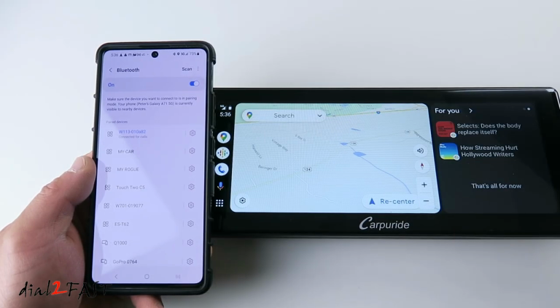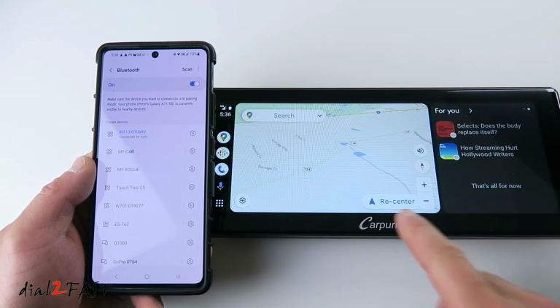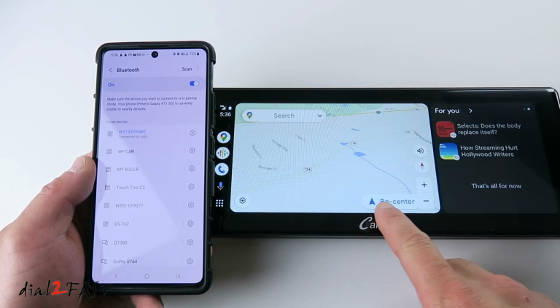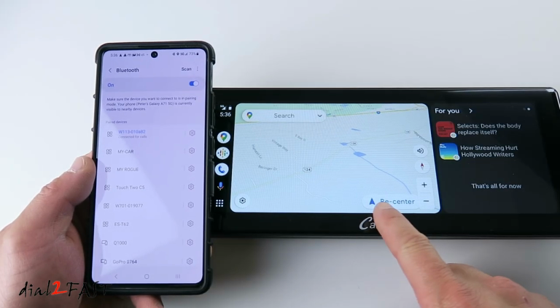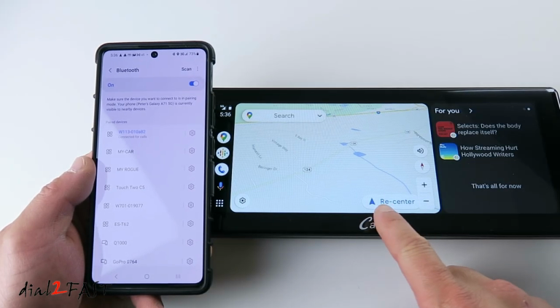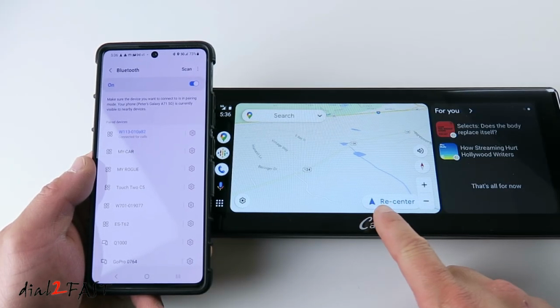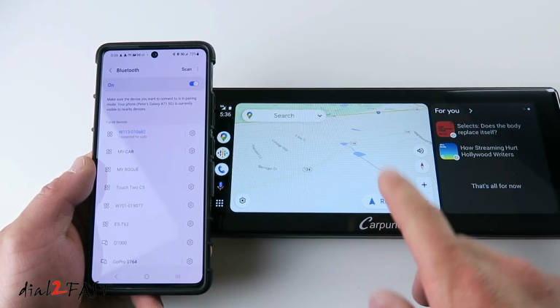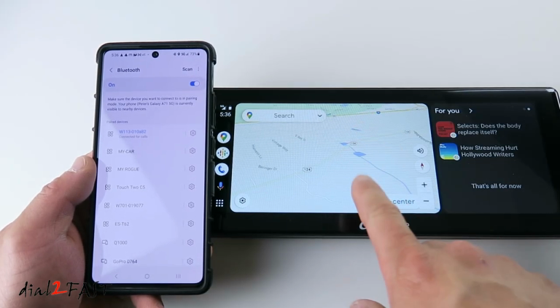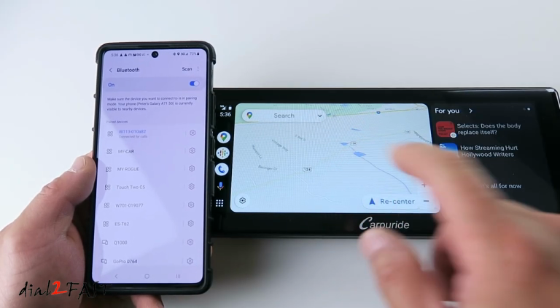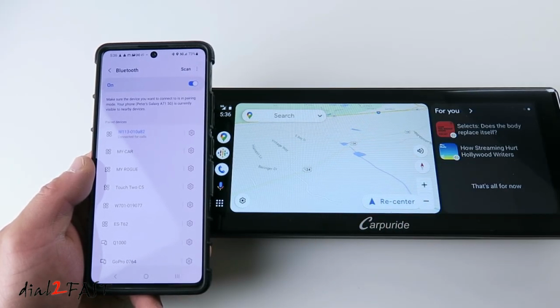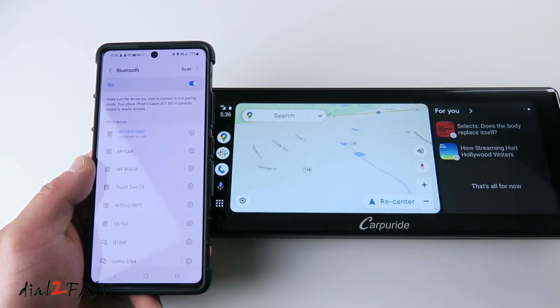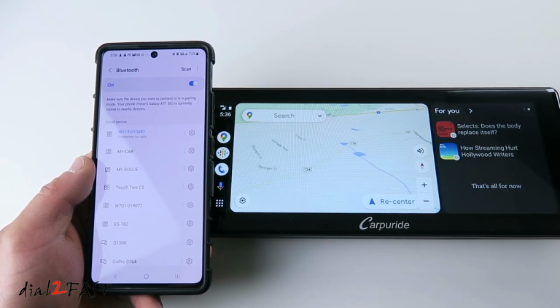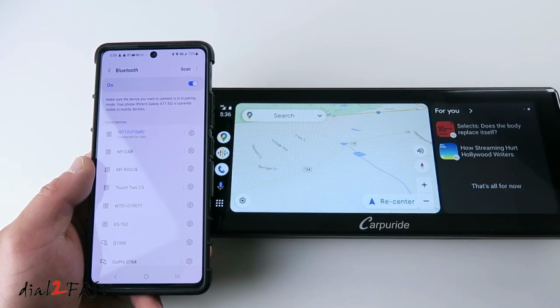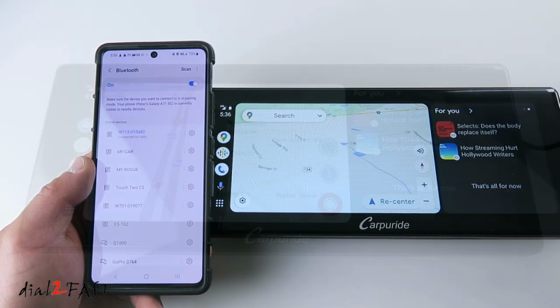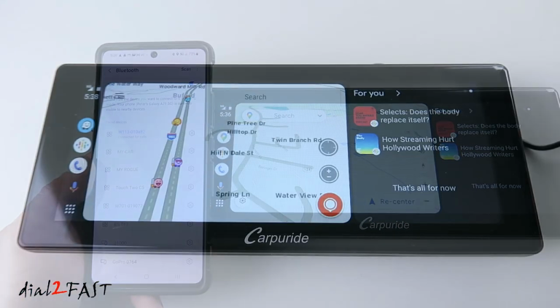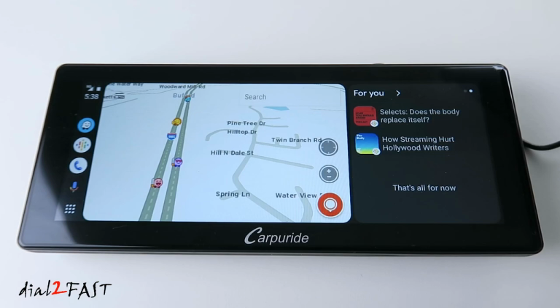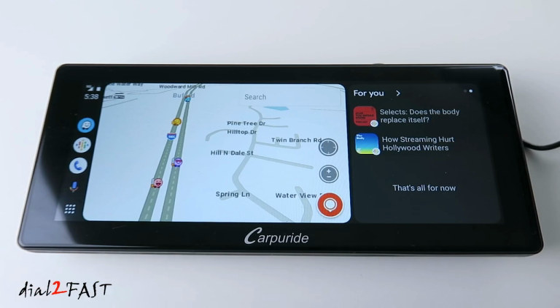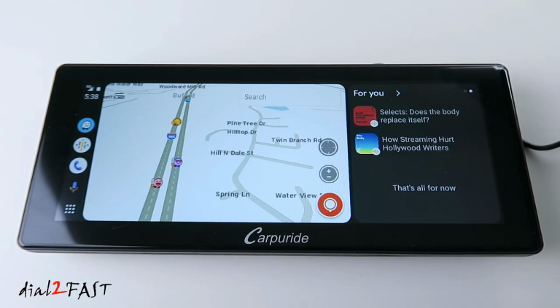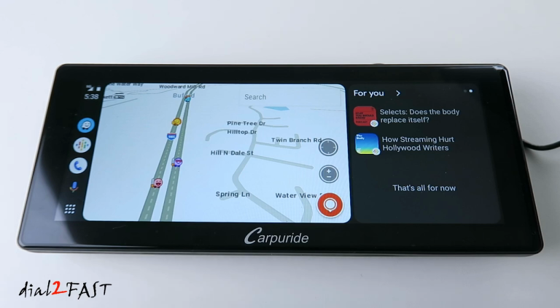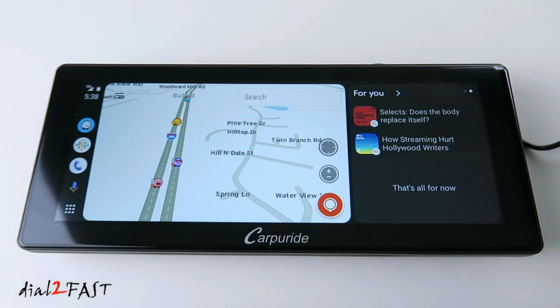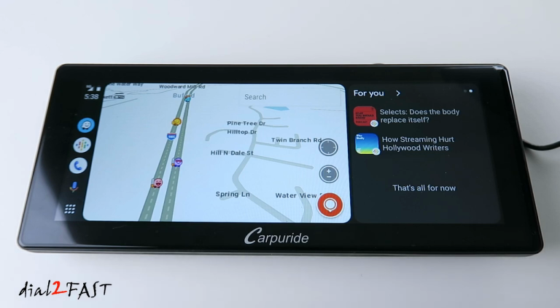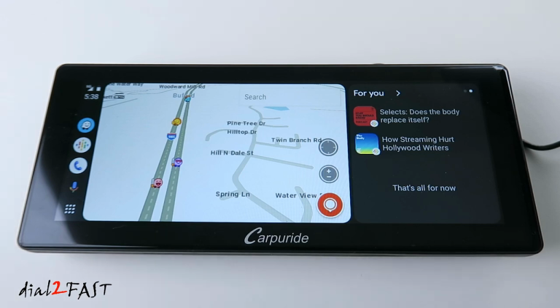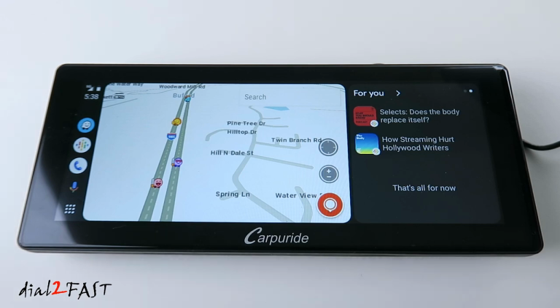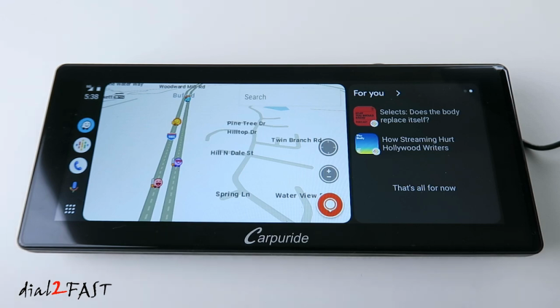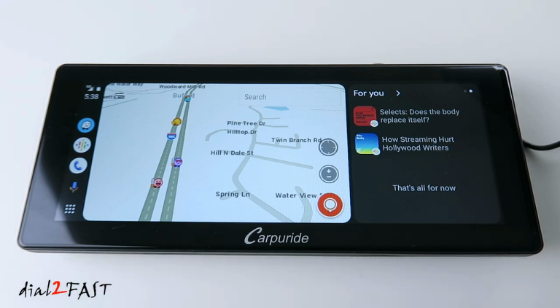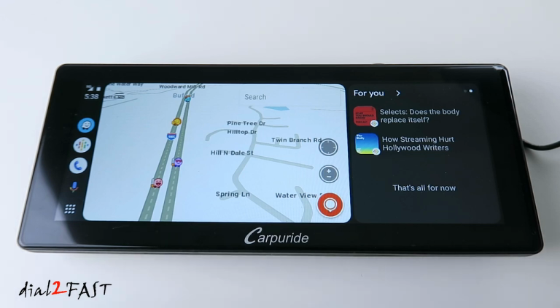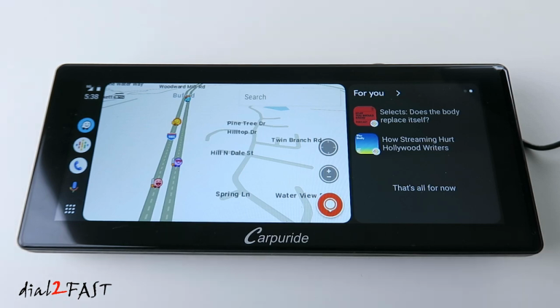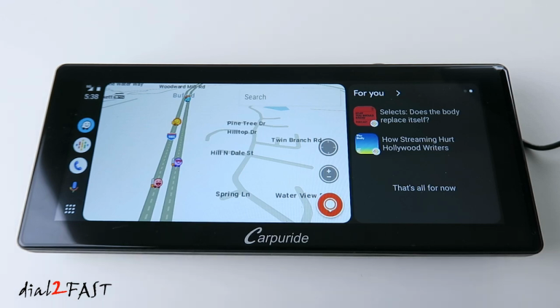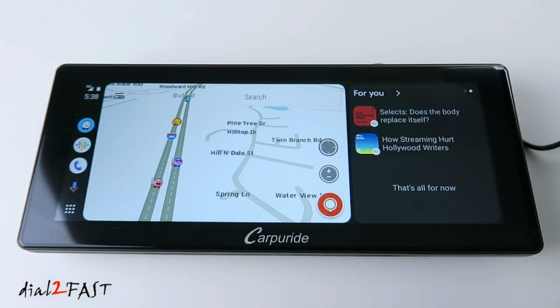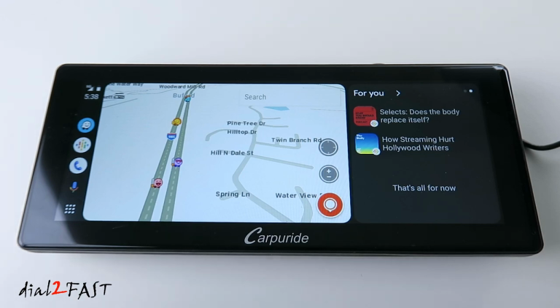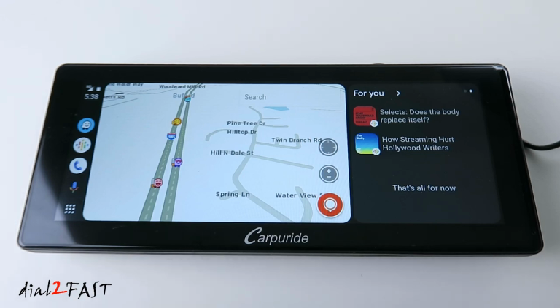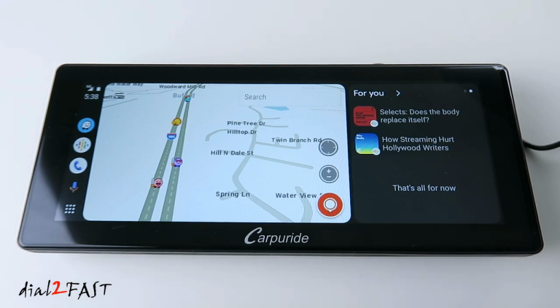Right now you're looking at the Android Auto with Google Maps. I'll take this to the vehicle, get it installed, and go over some of the features on this unit.